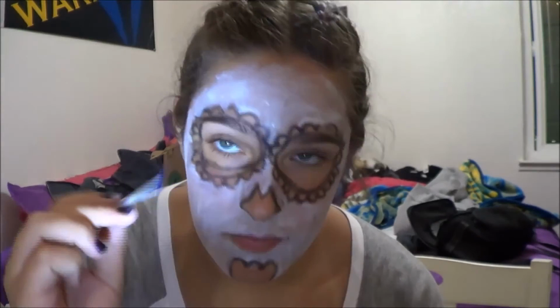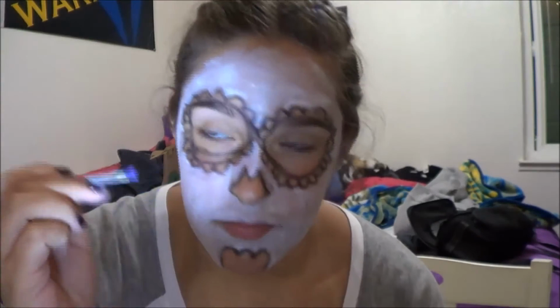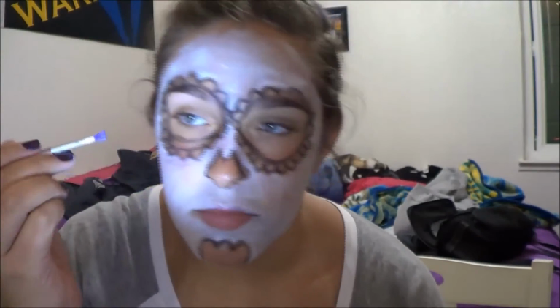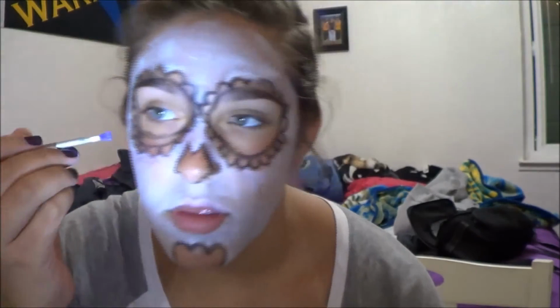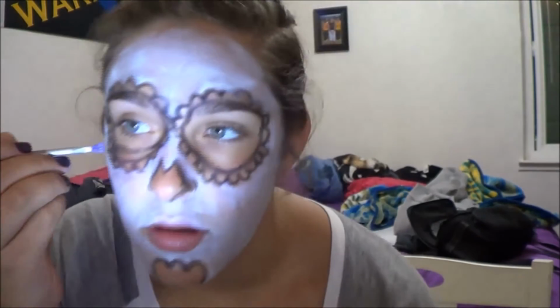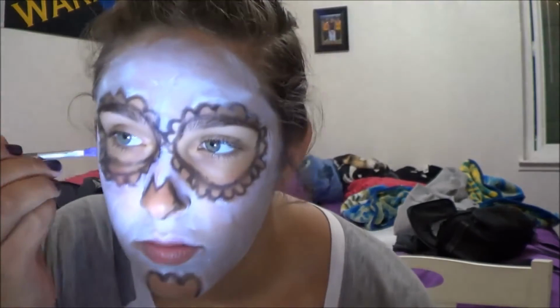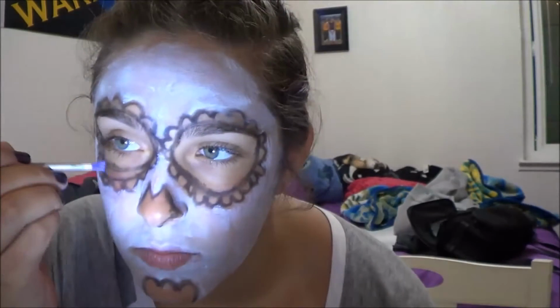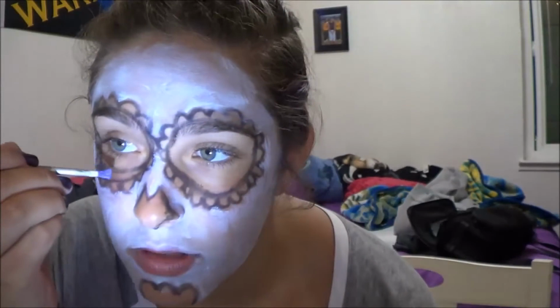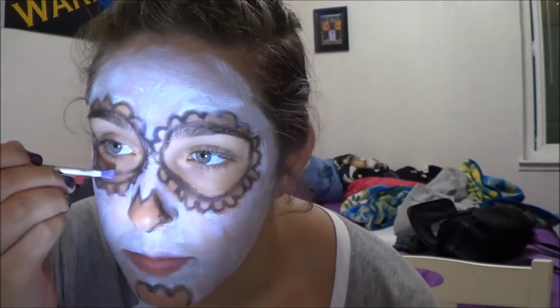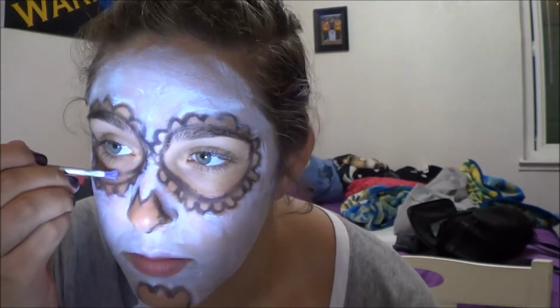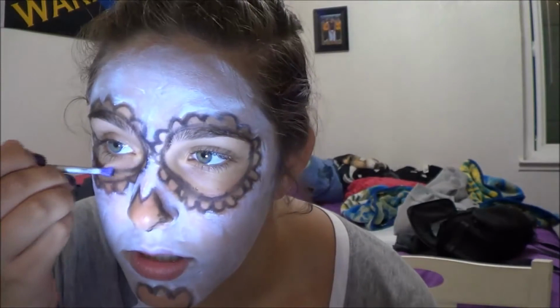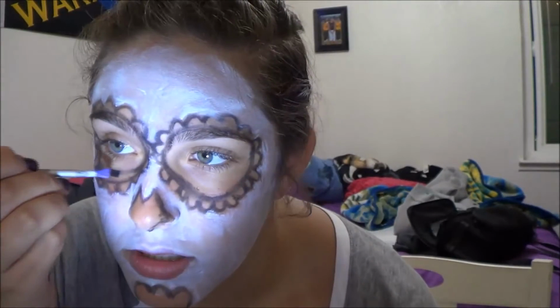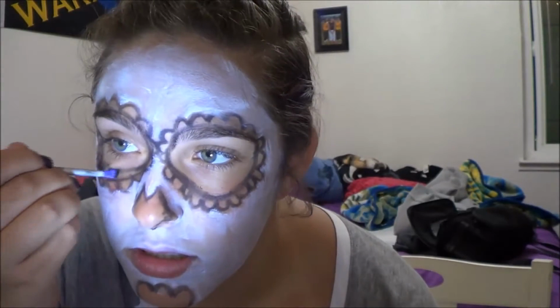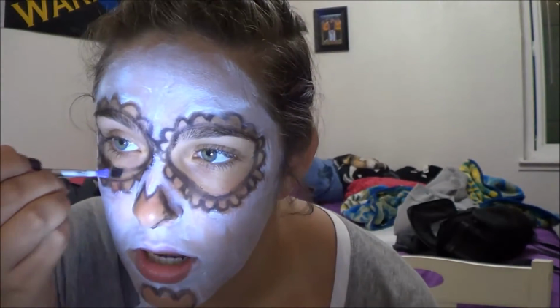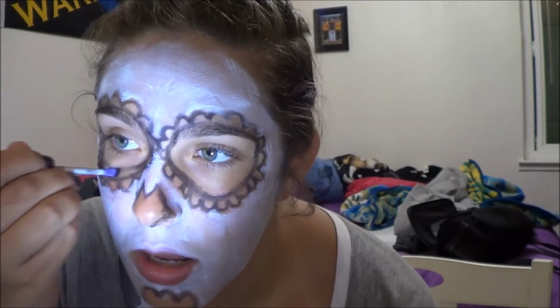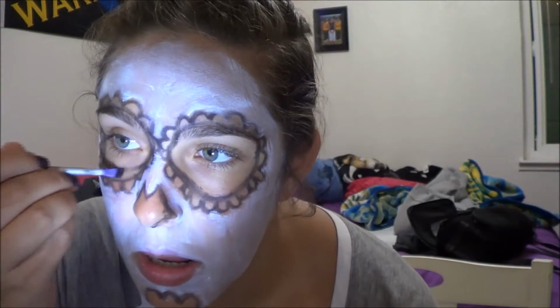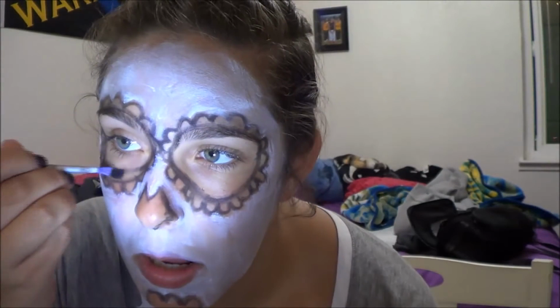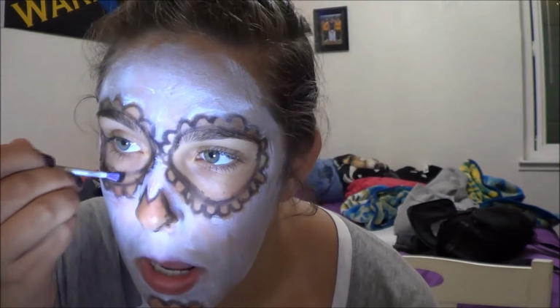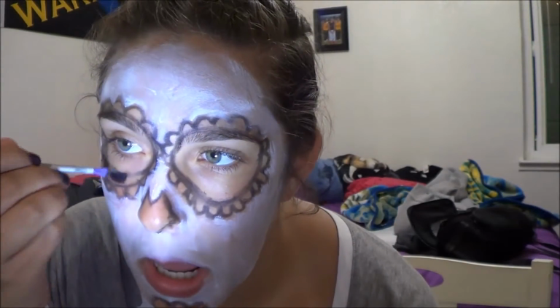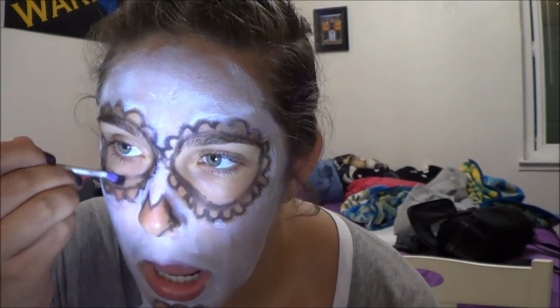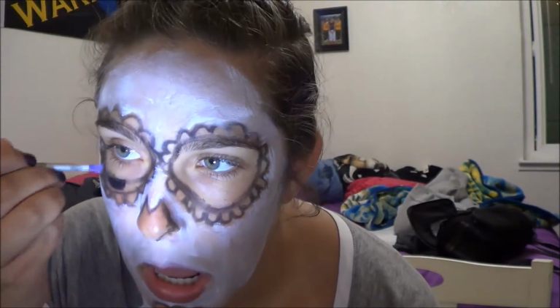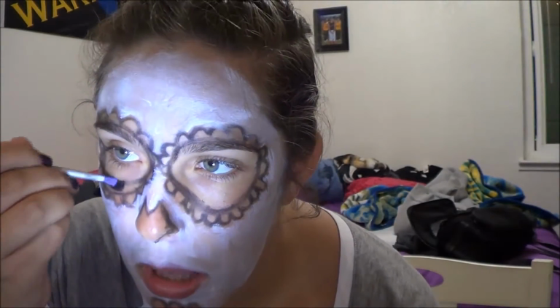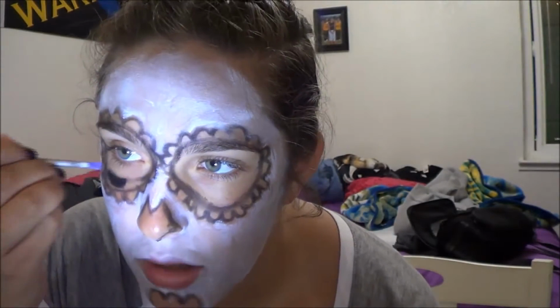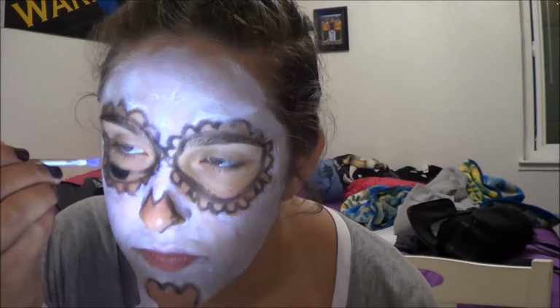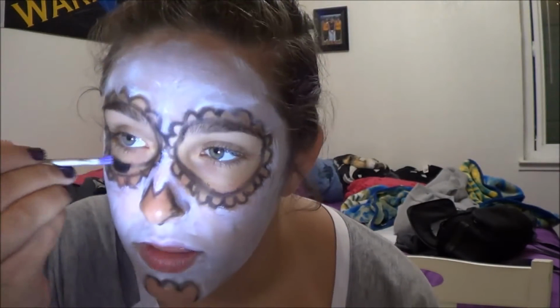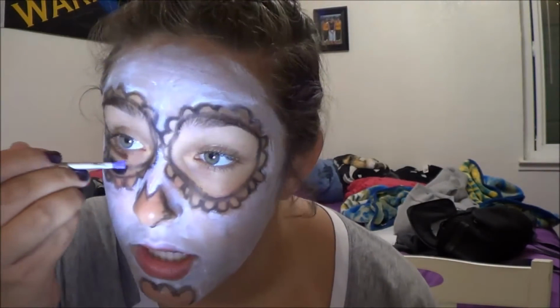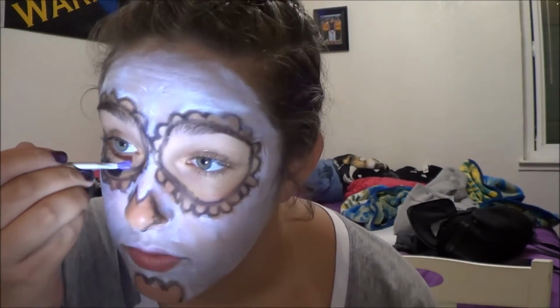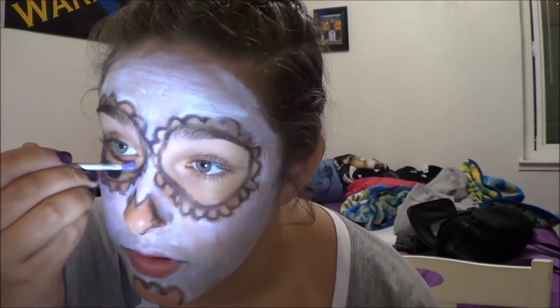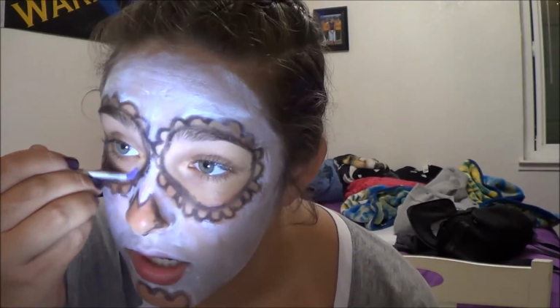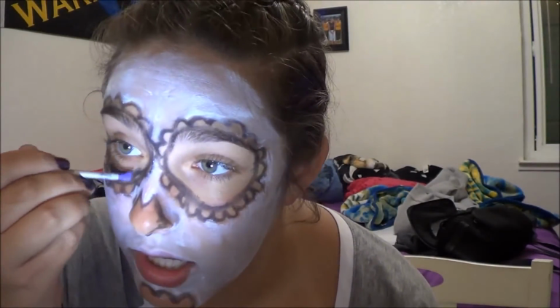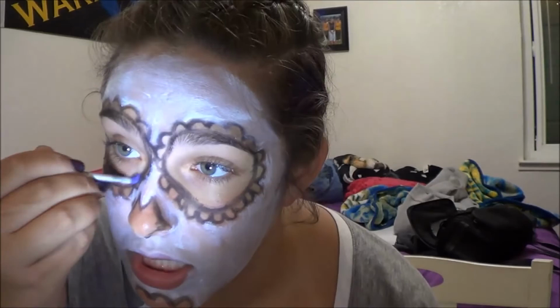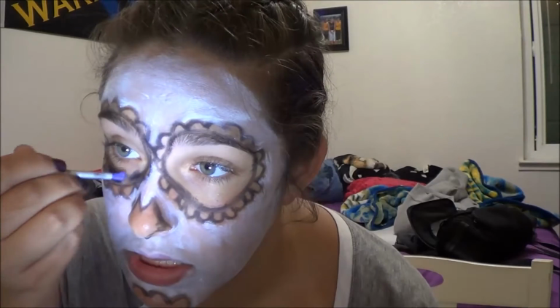Take black makeup with your paintbrush and fill it in with your eyes.